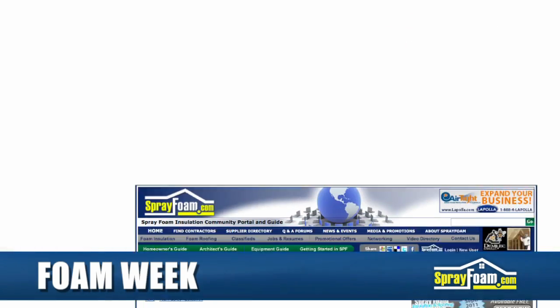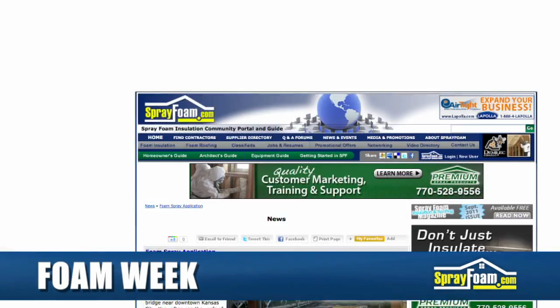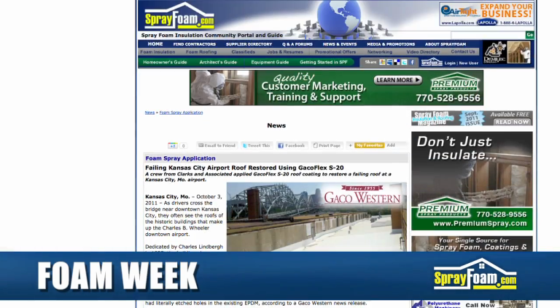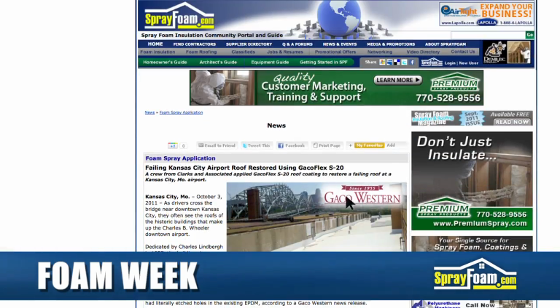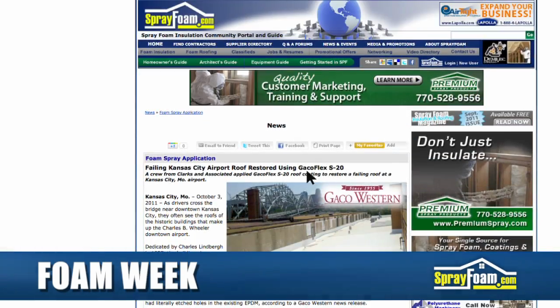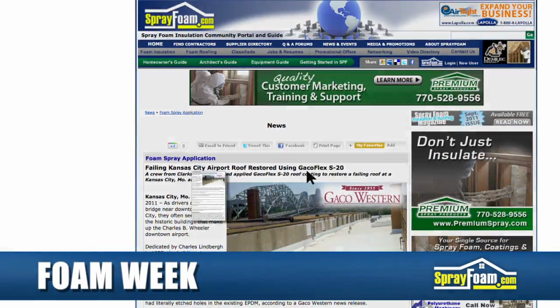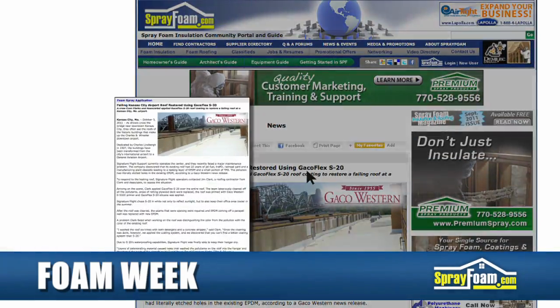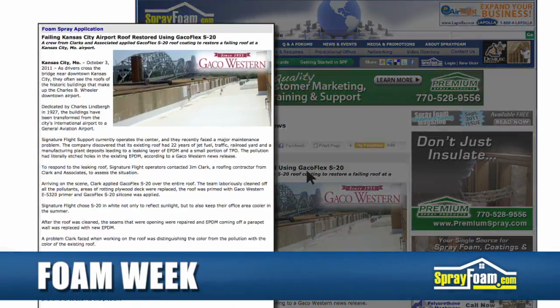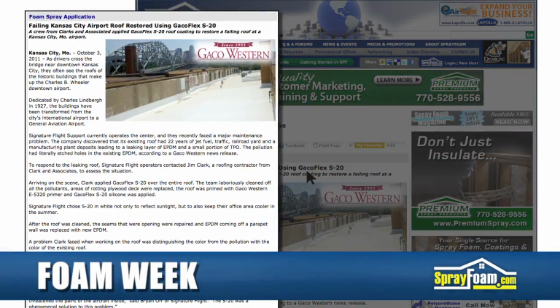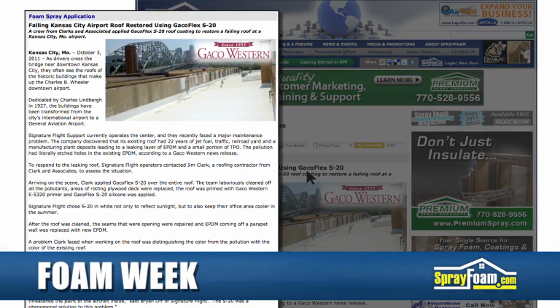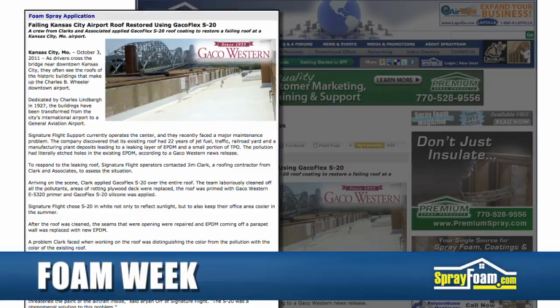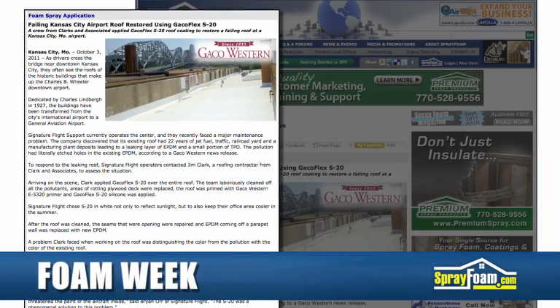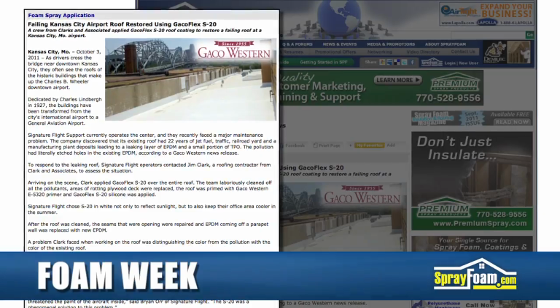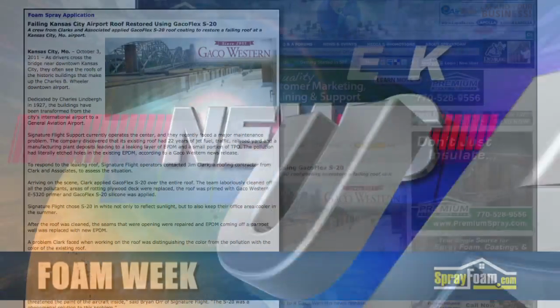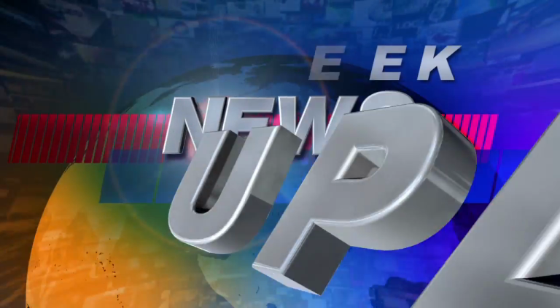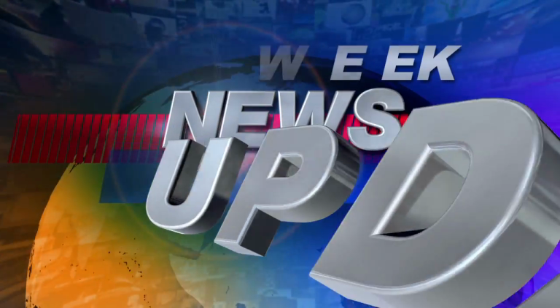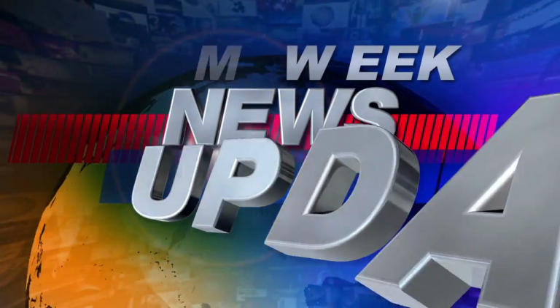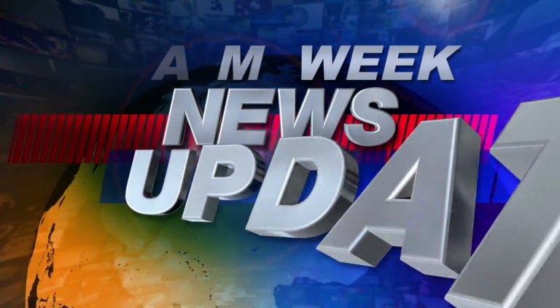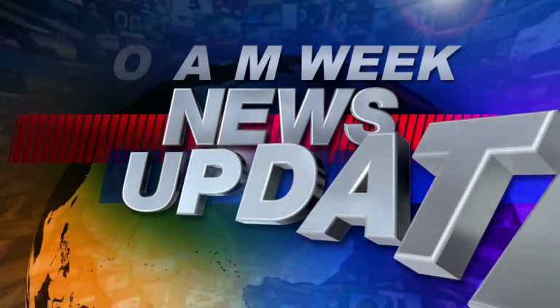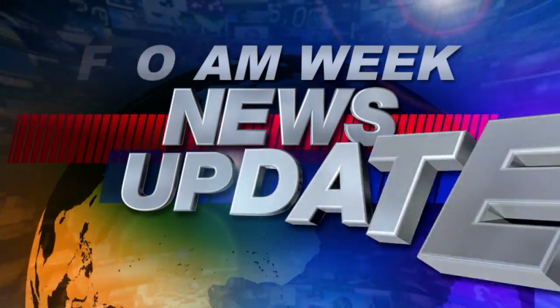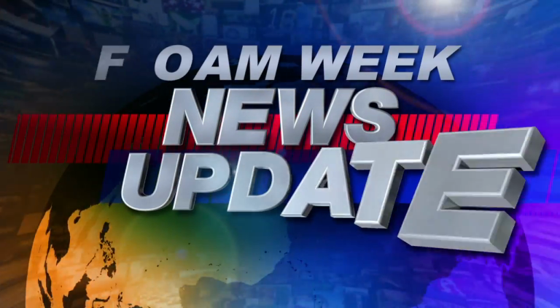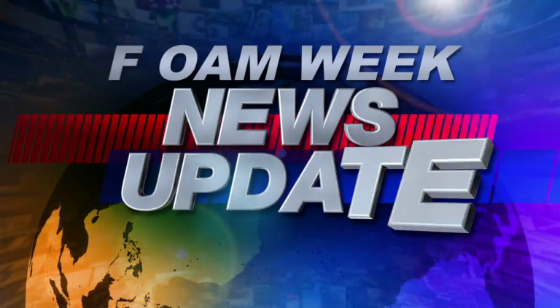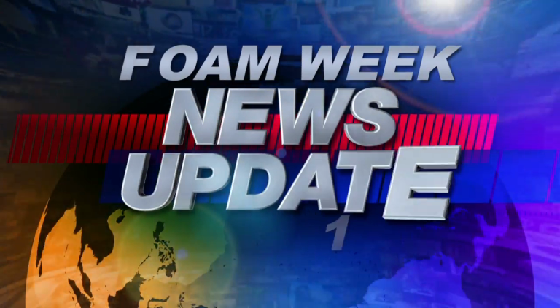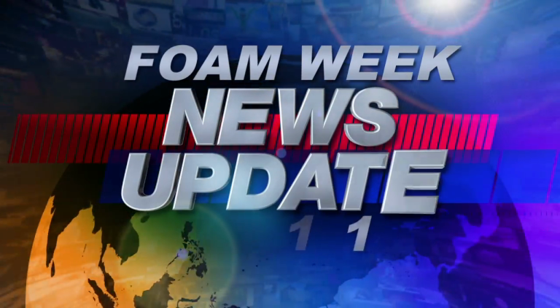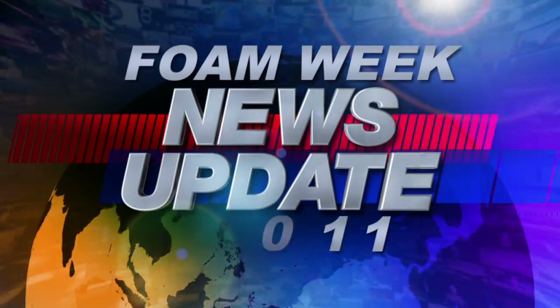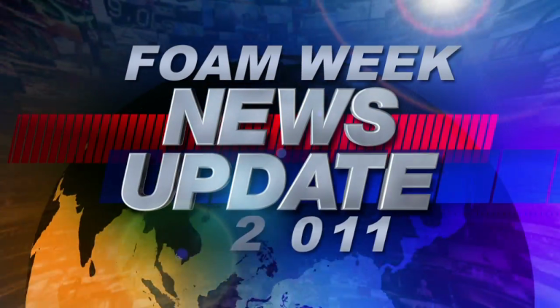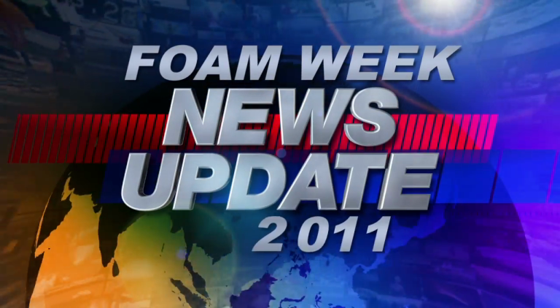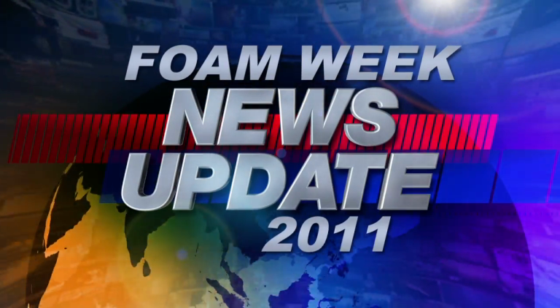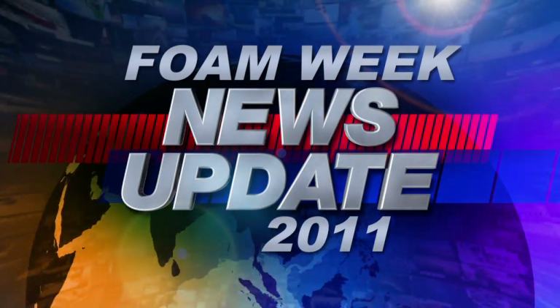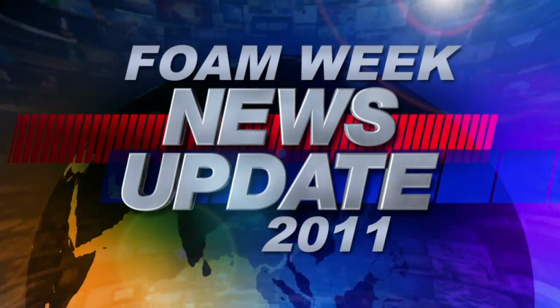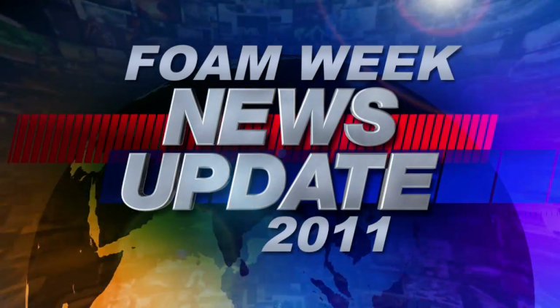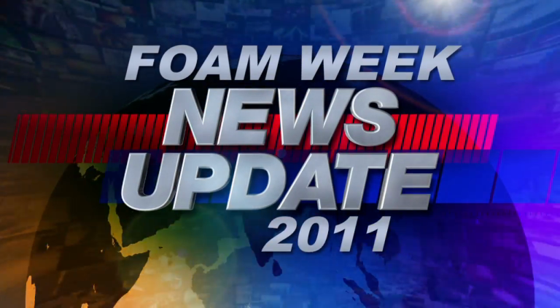You can read more about this roofing job on SprayFoam.com. I'm Heather Westrell, and that's what's happening this week on Foam Week.